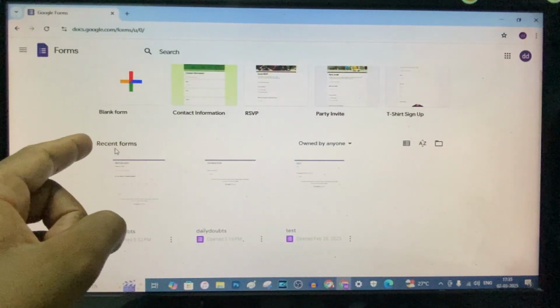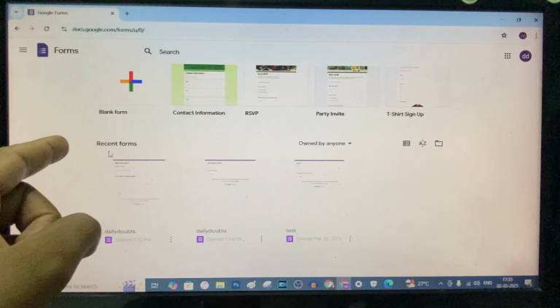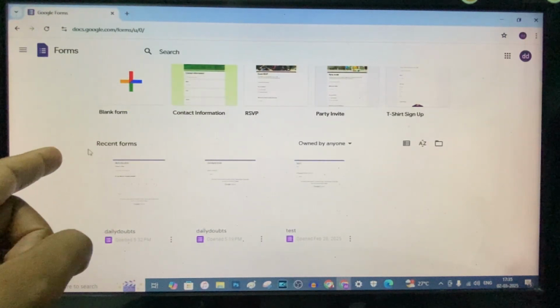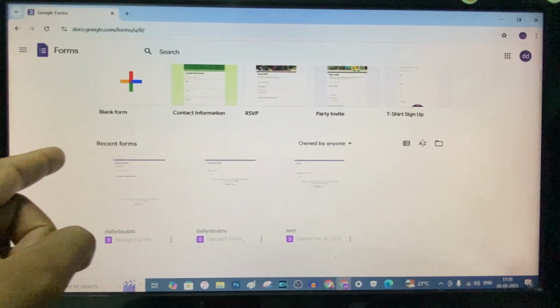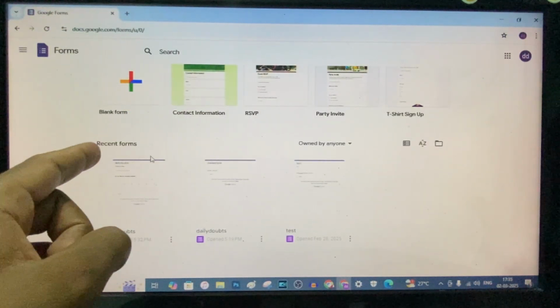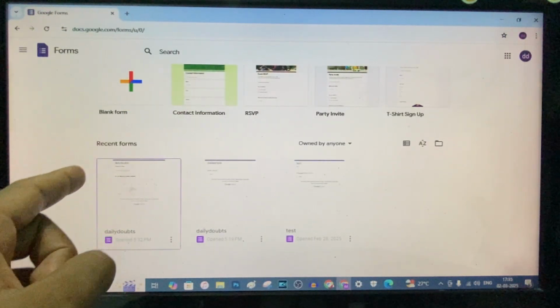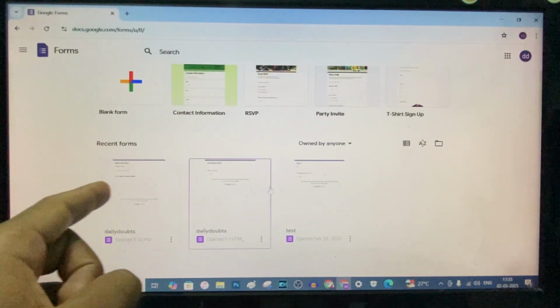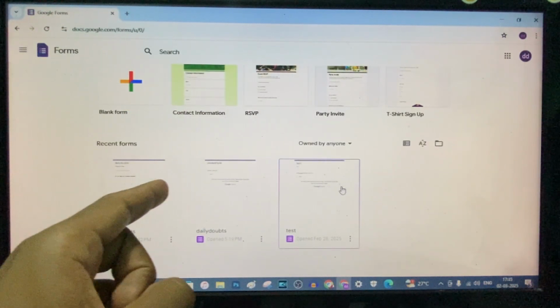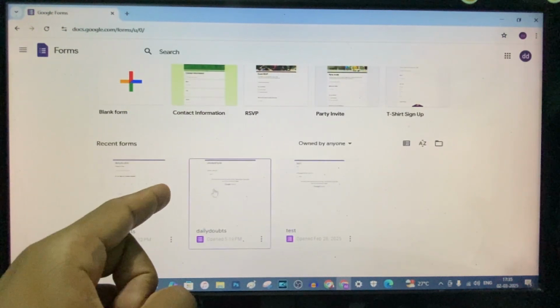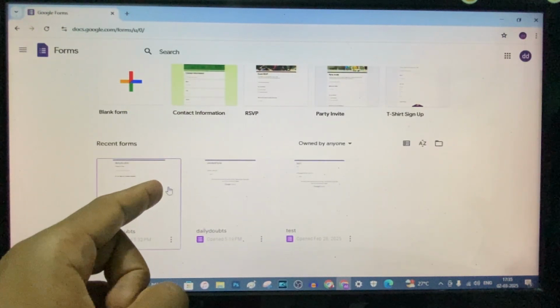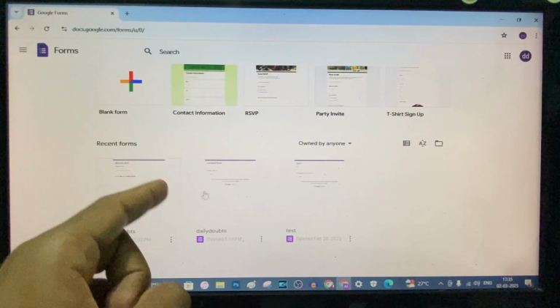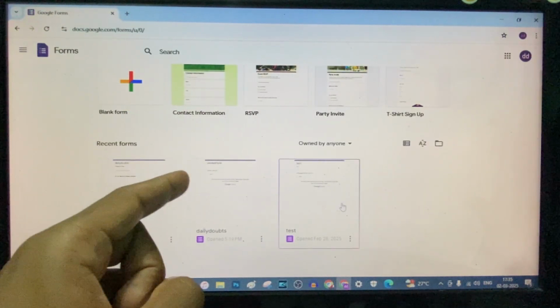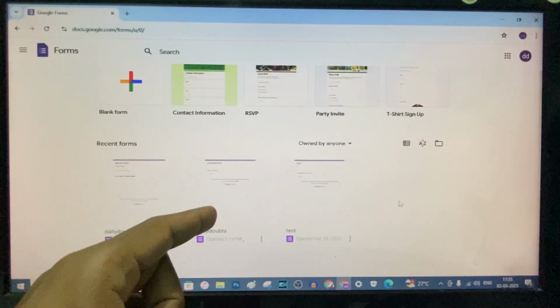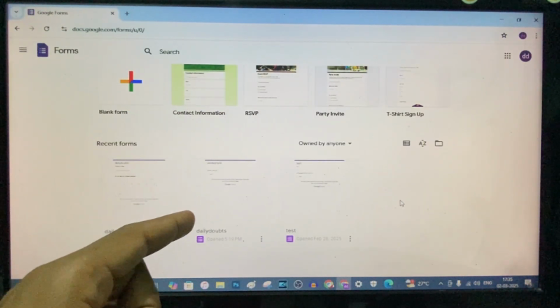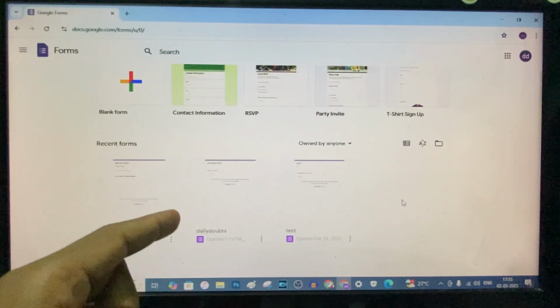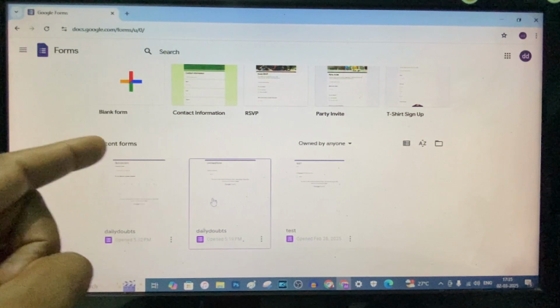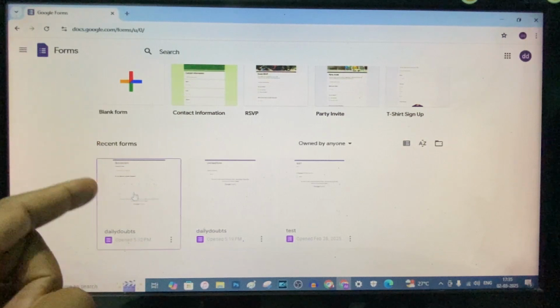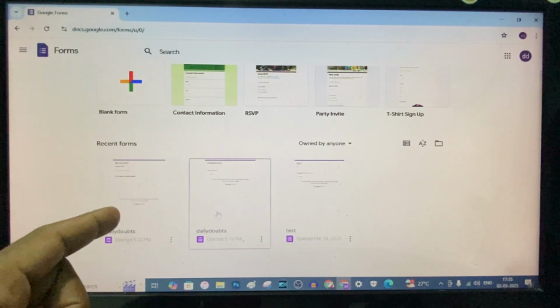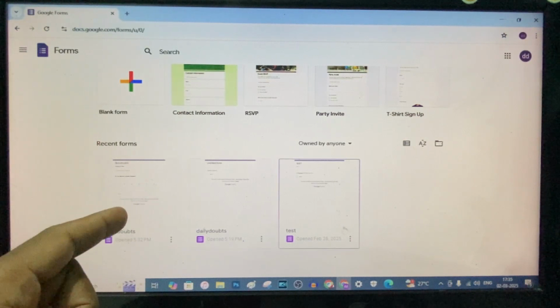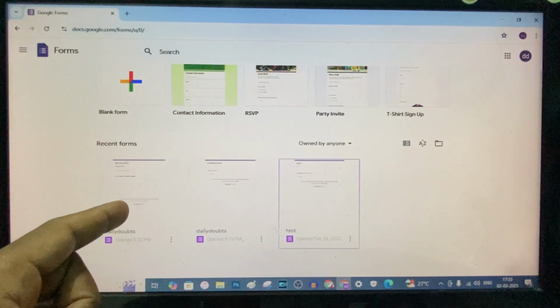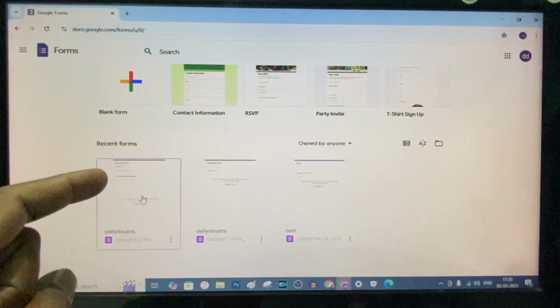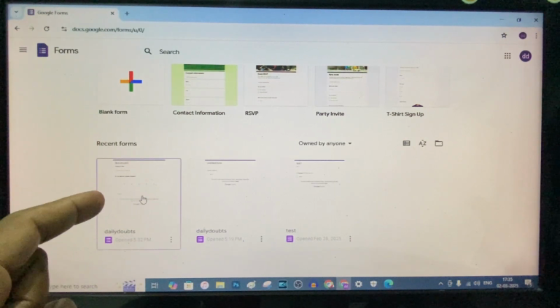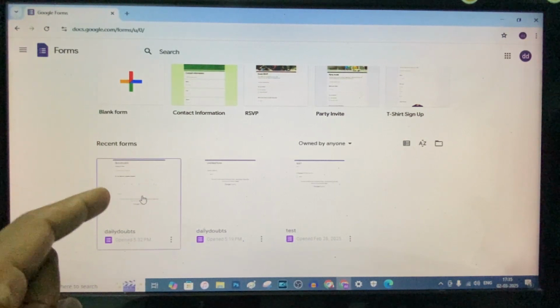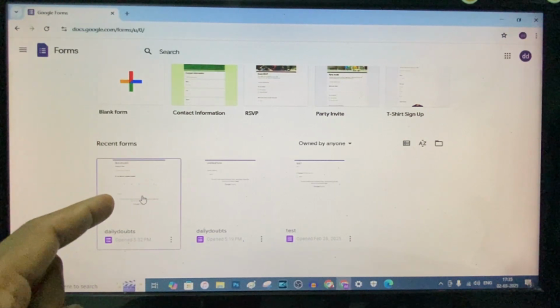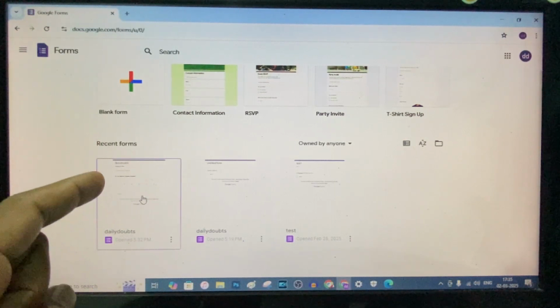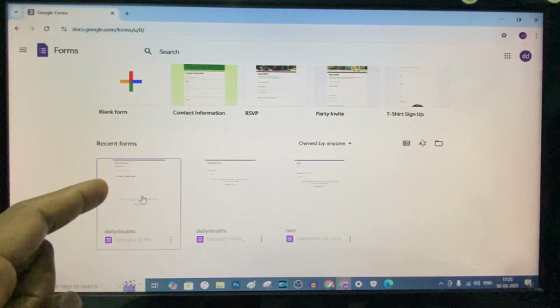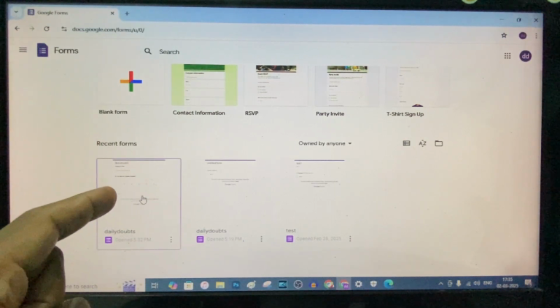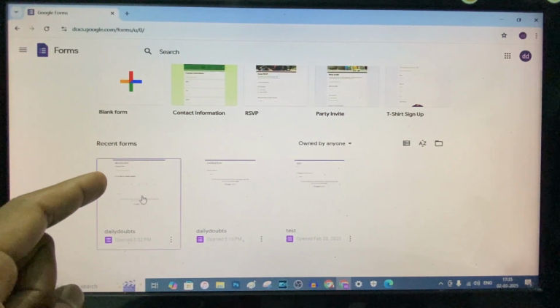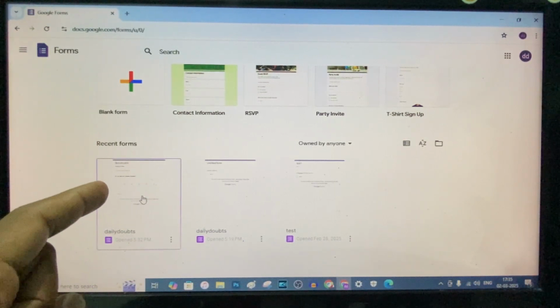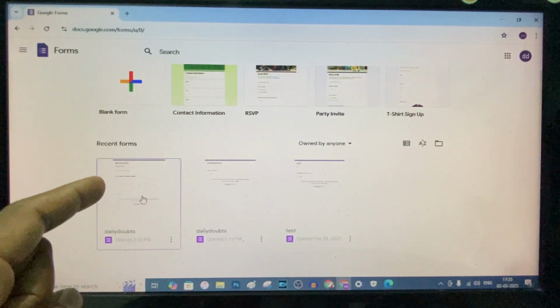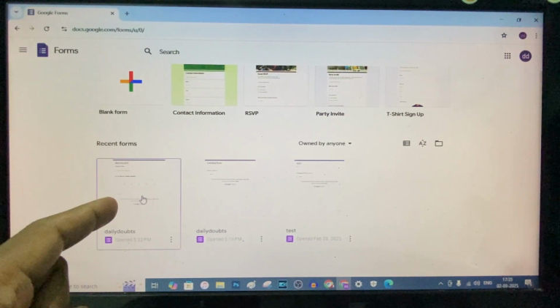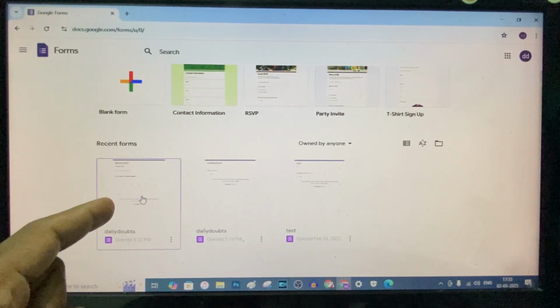Then under recent forms you can see the created Google Forms. Now just open the Google Form you want to unpublish.